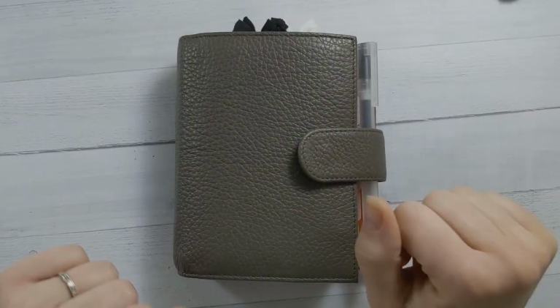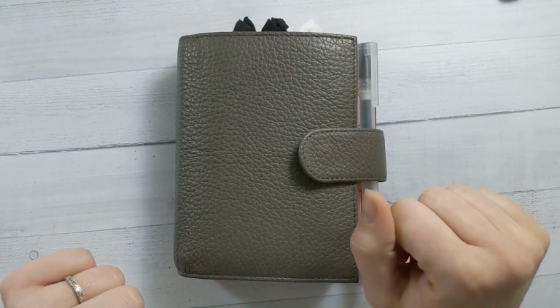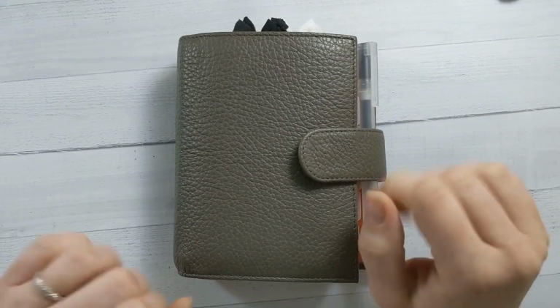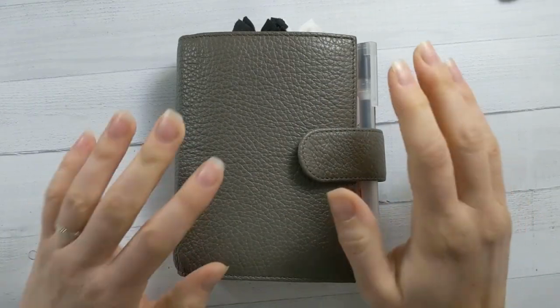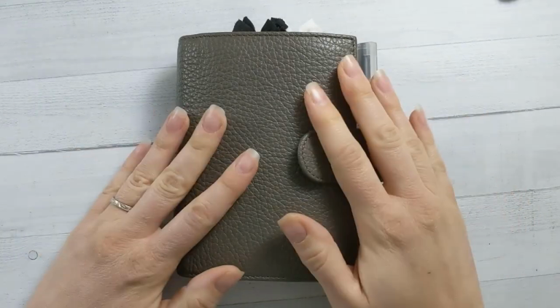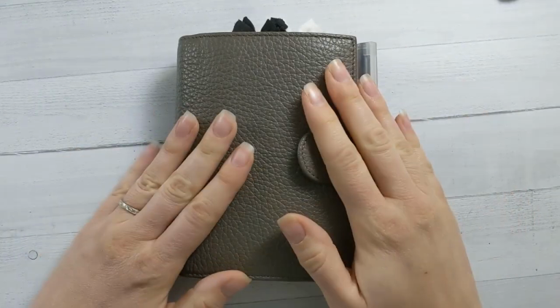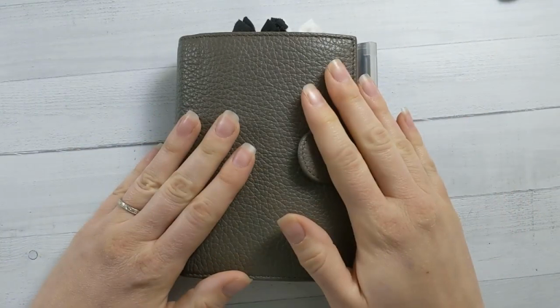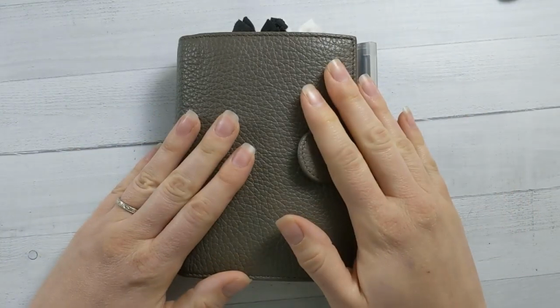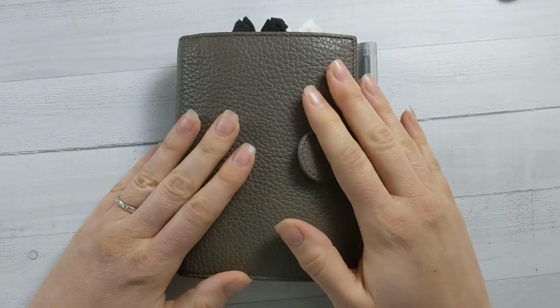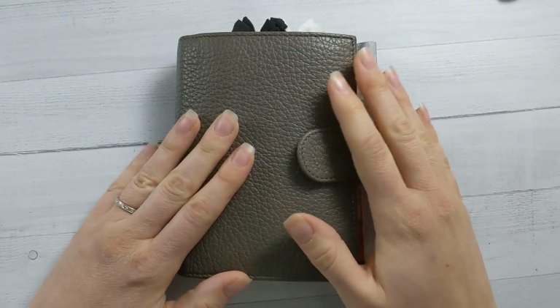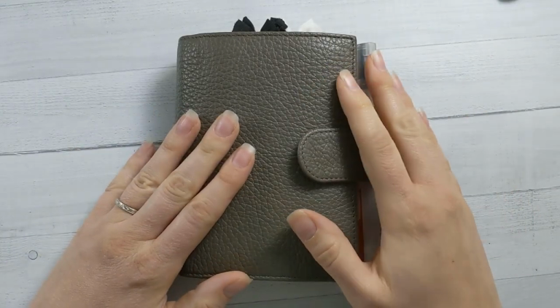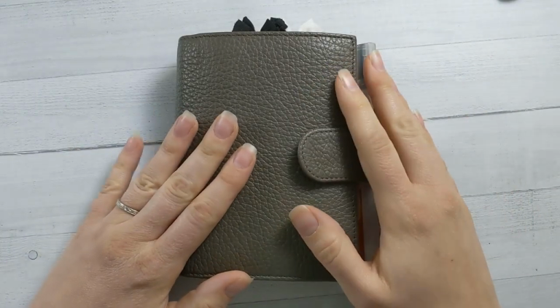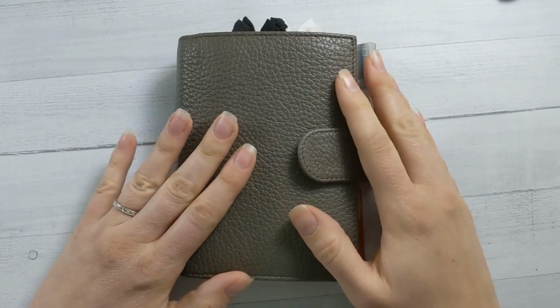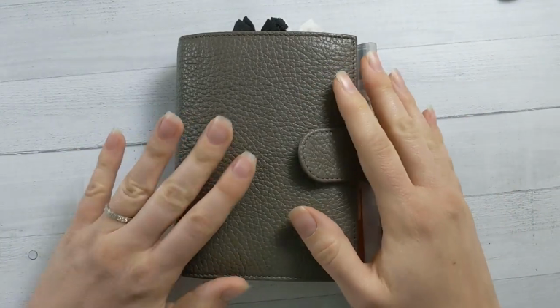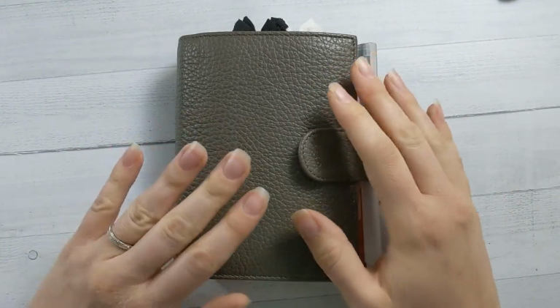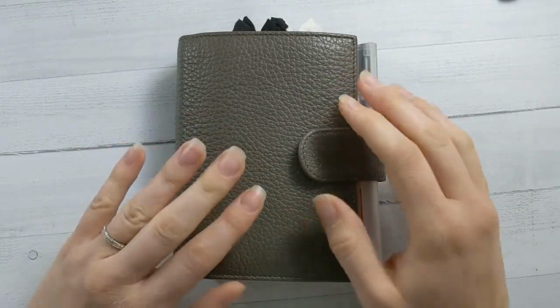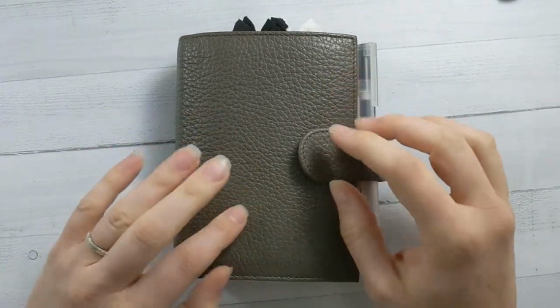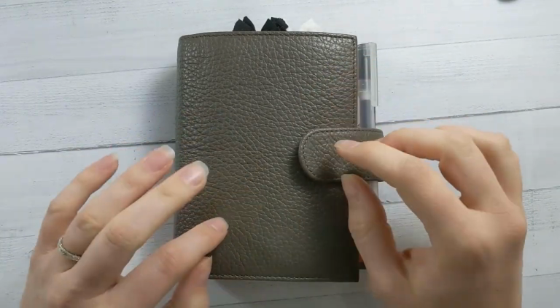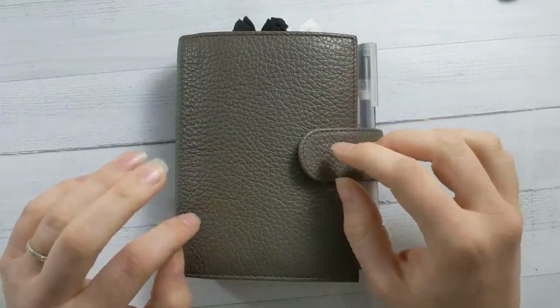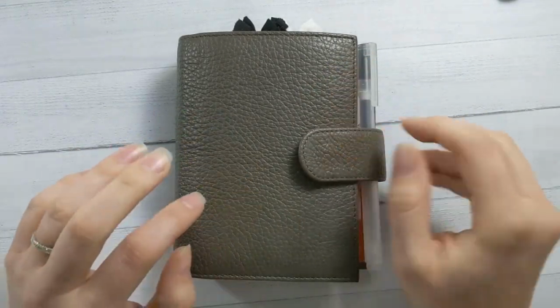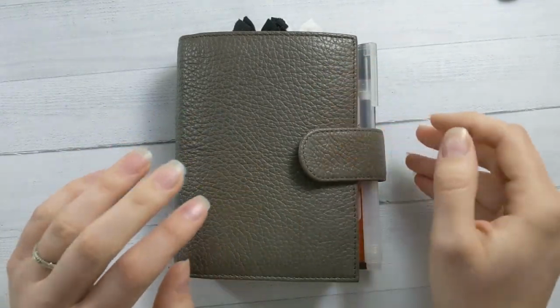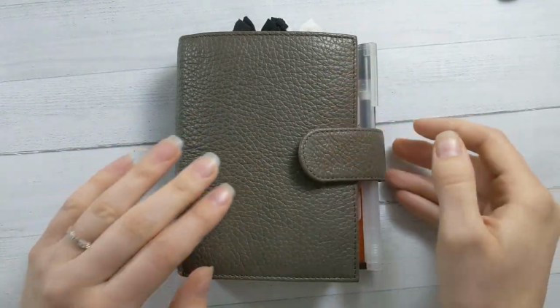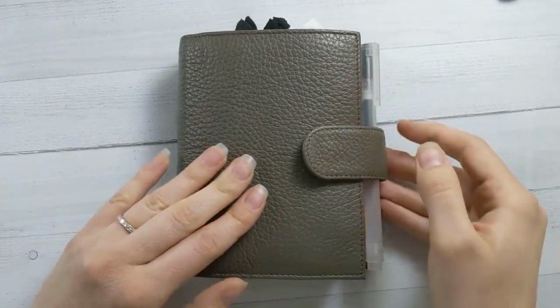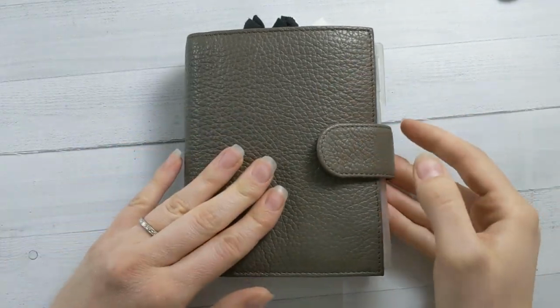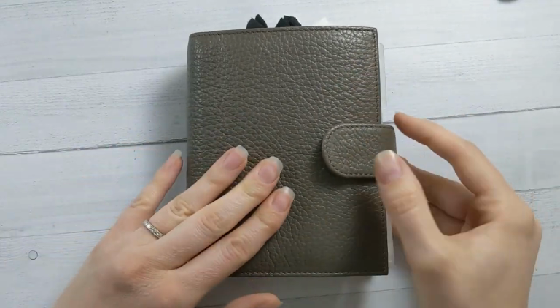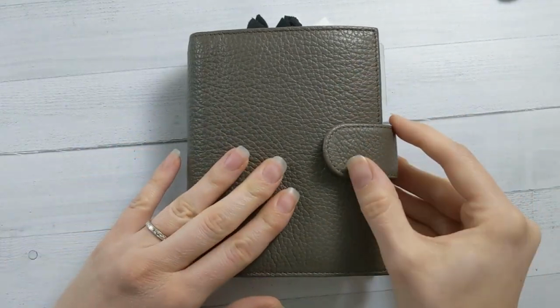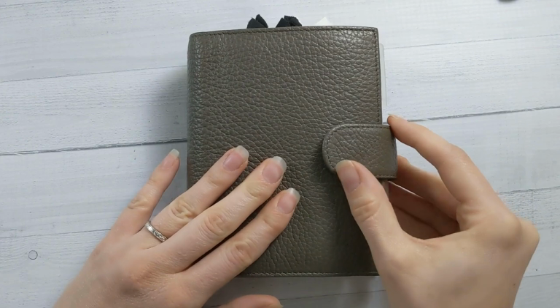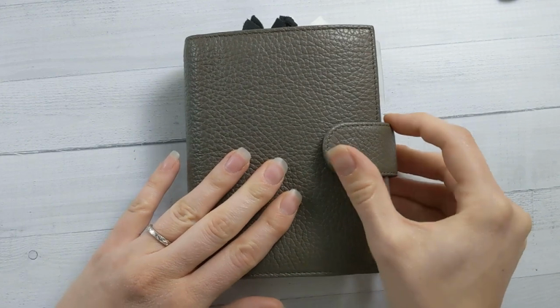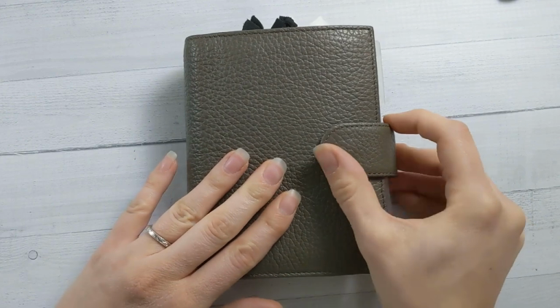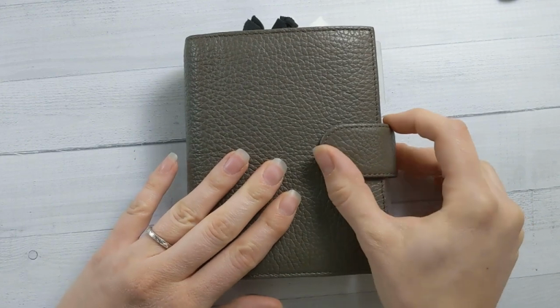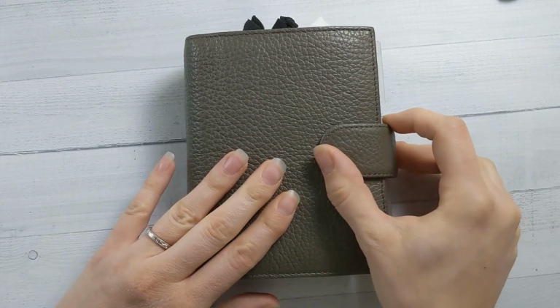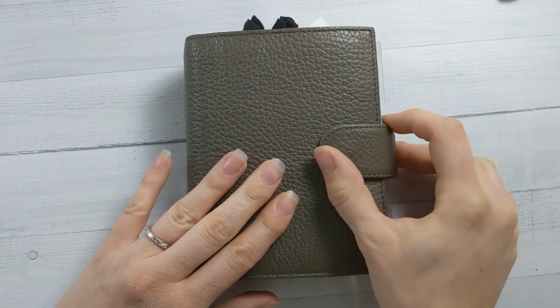Hey guys, welcome back to Ganshee Plans. Today is time for my monthly planner flip through.